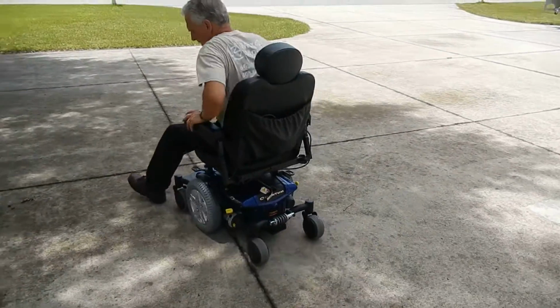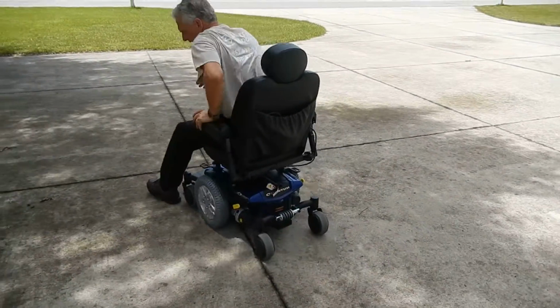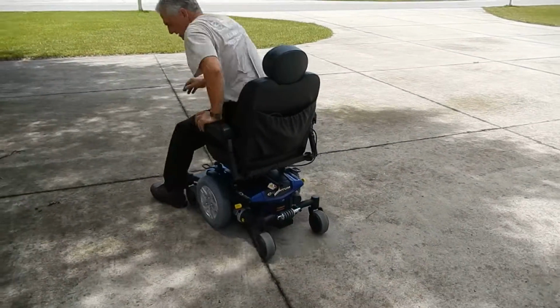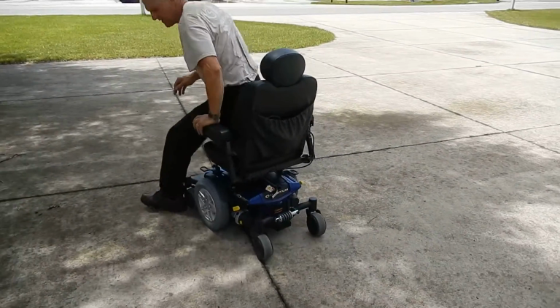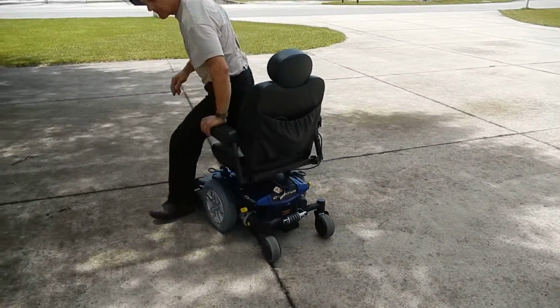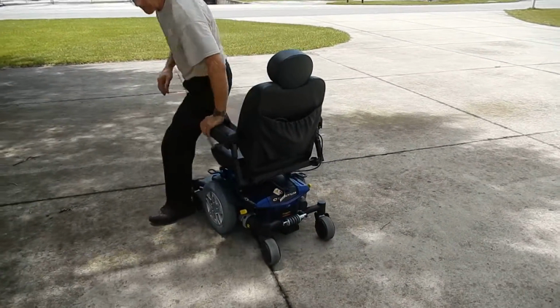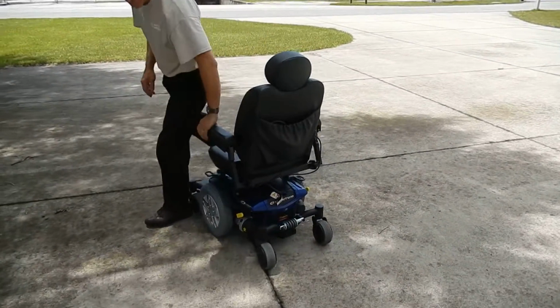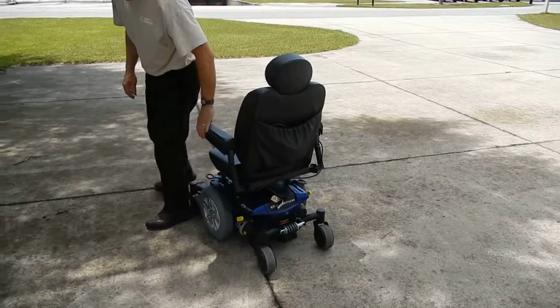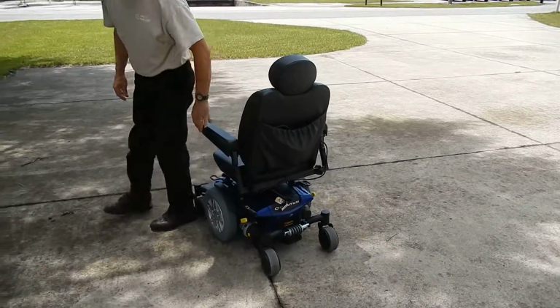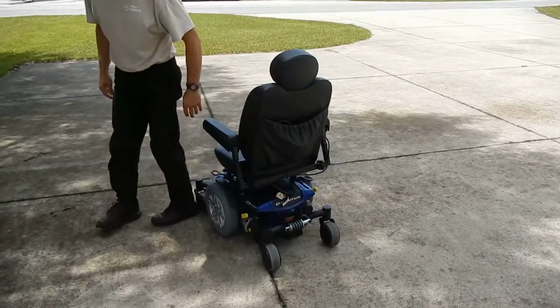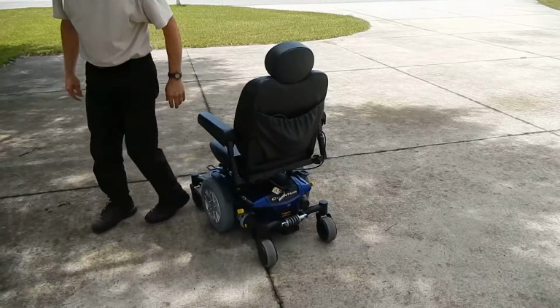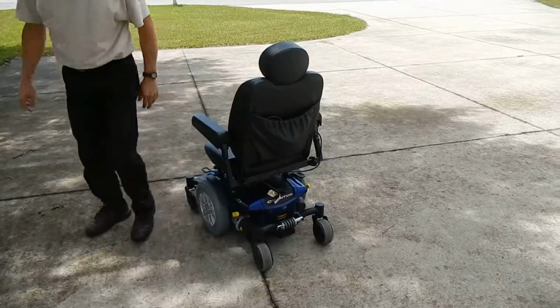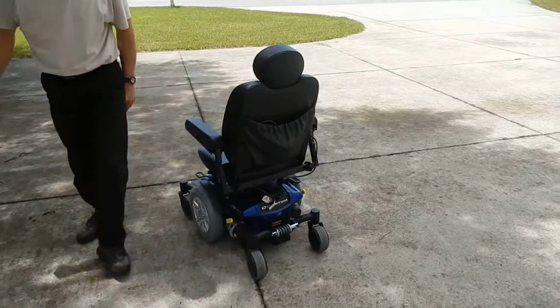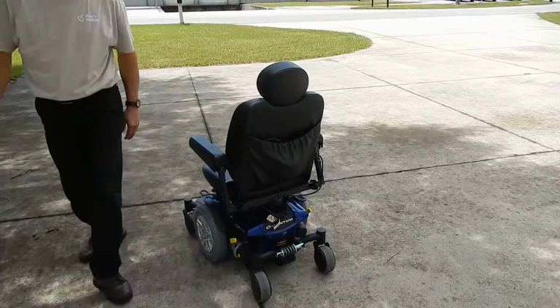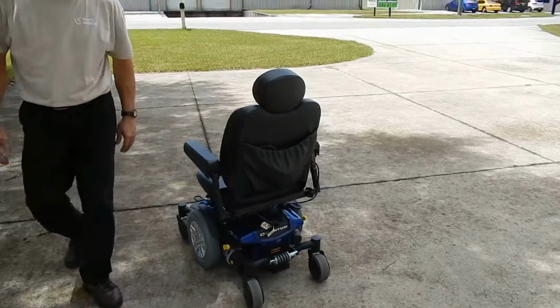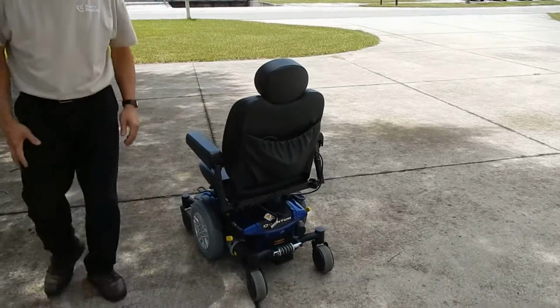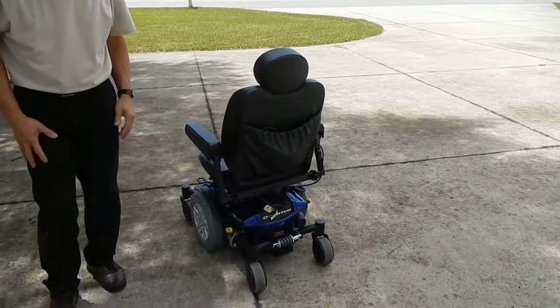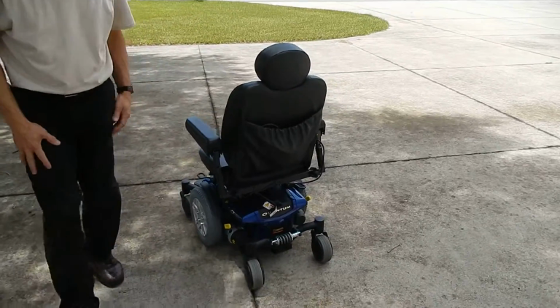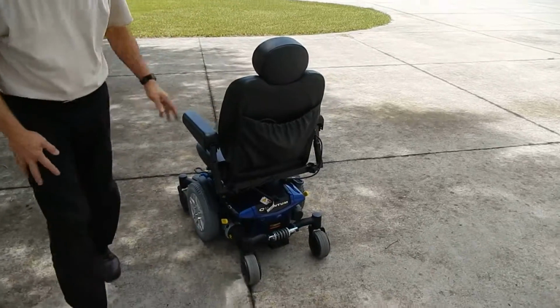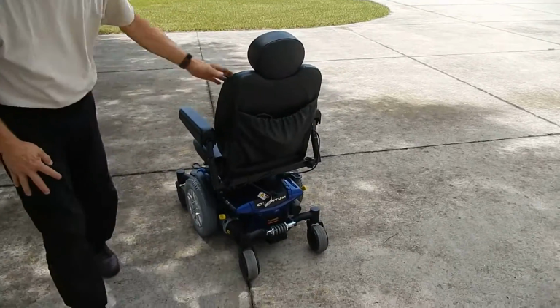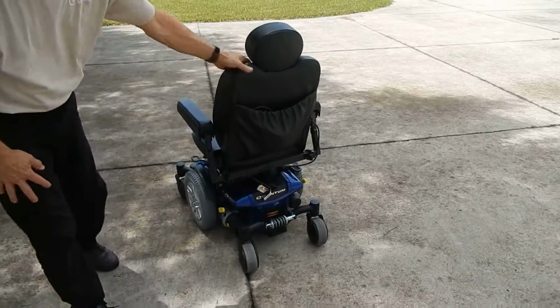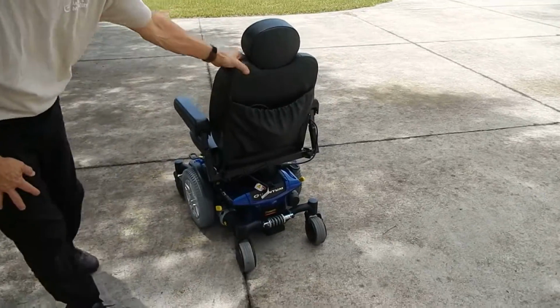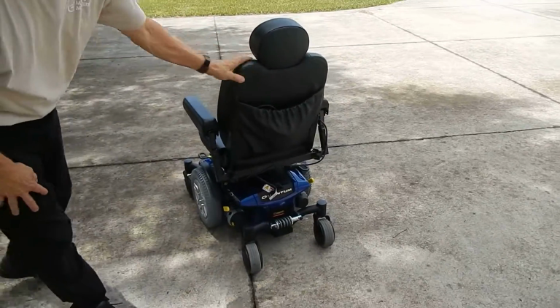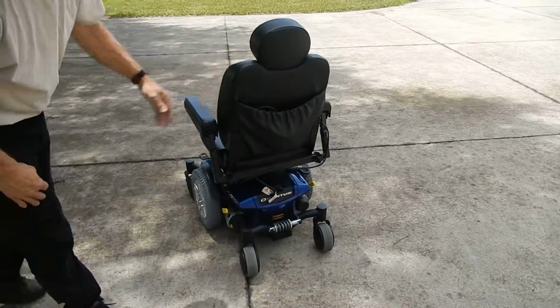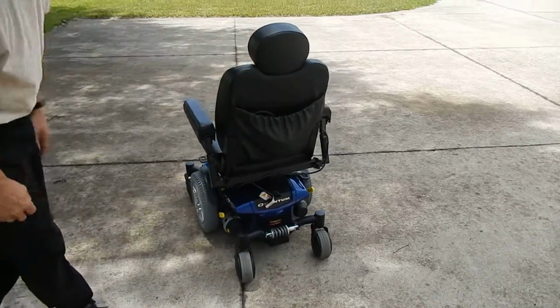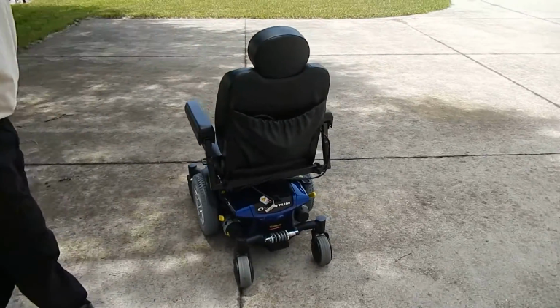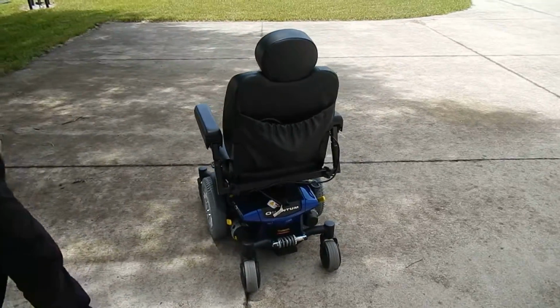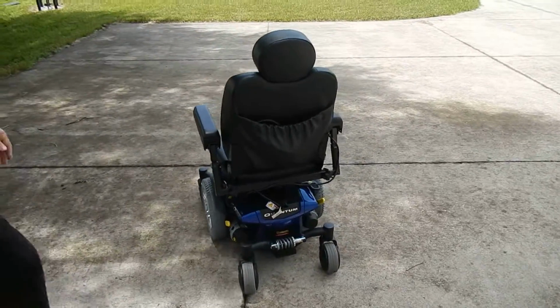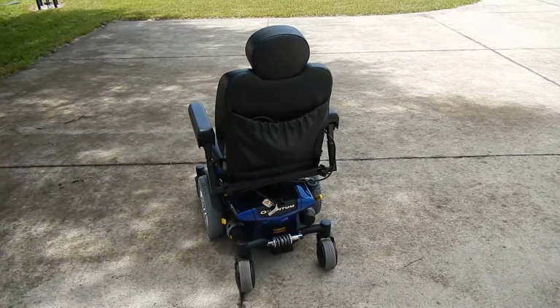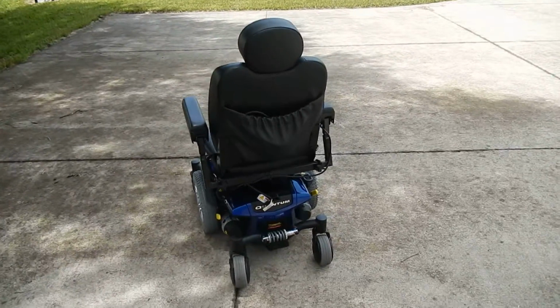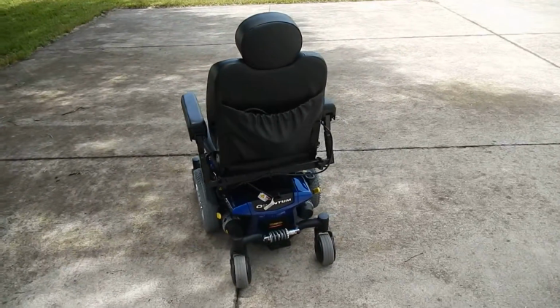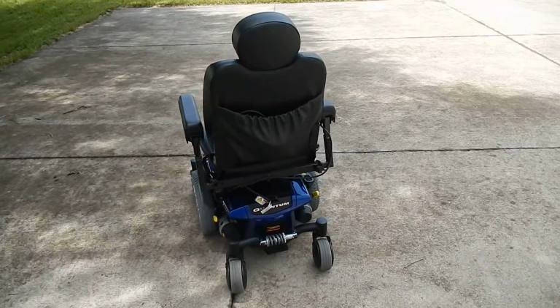This is a very smooth driving chair. It's a pretty sharp looking chair also.